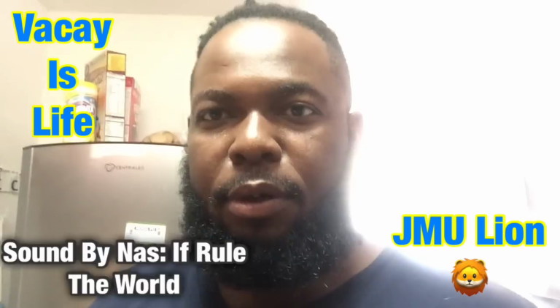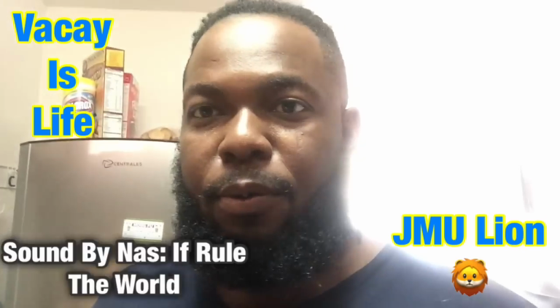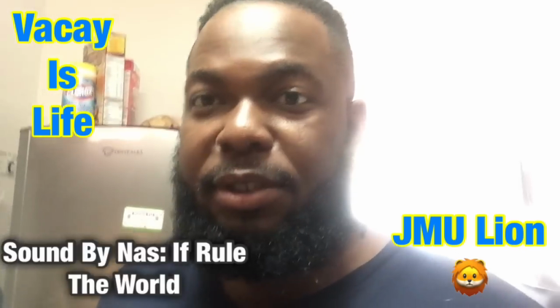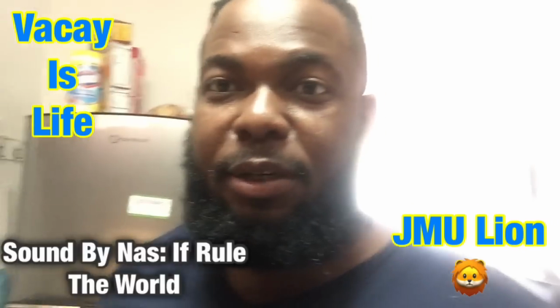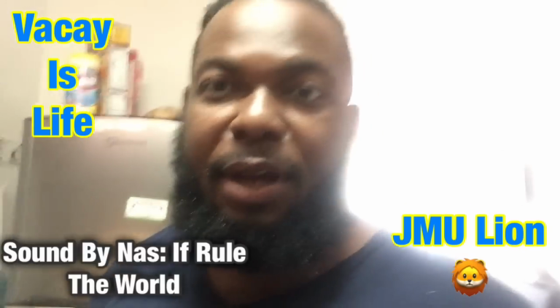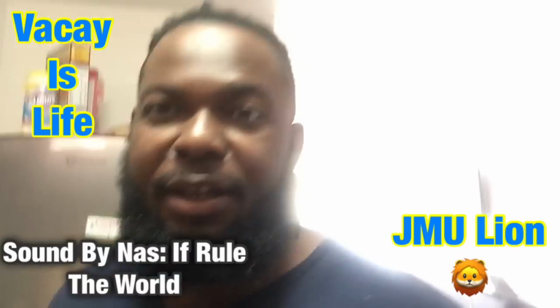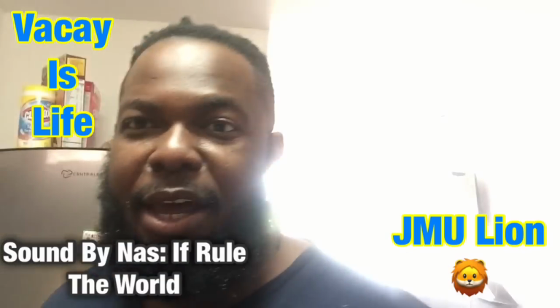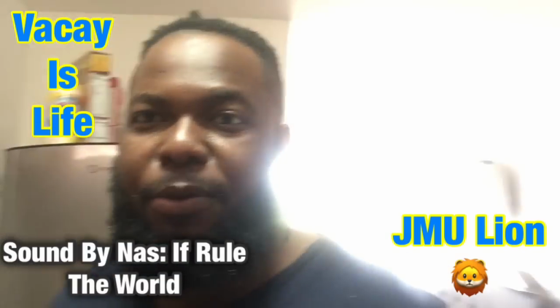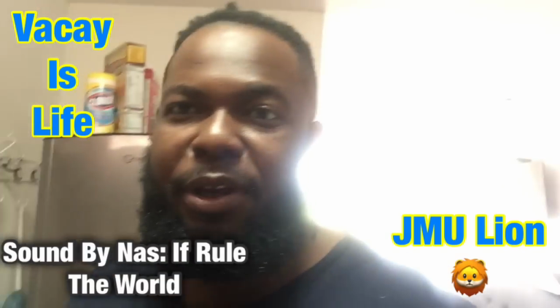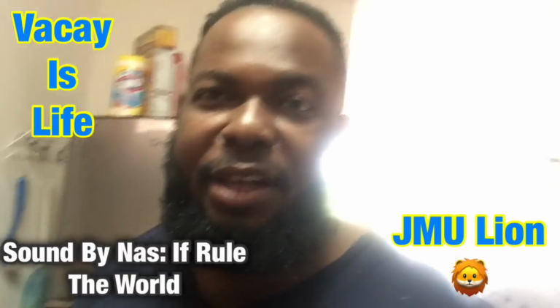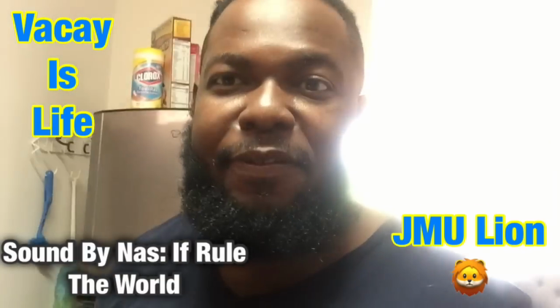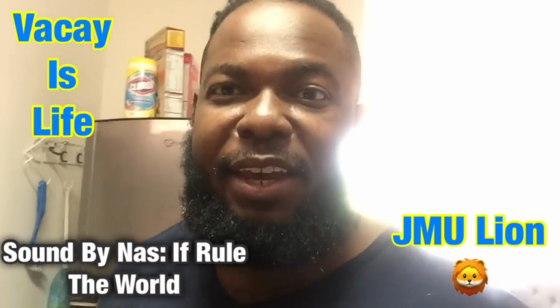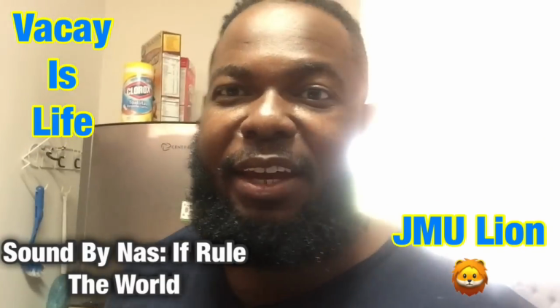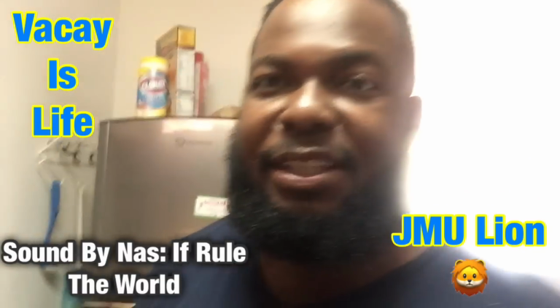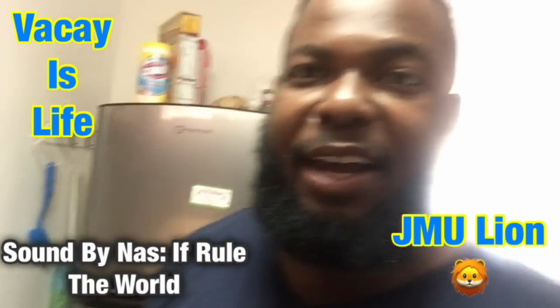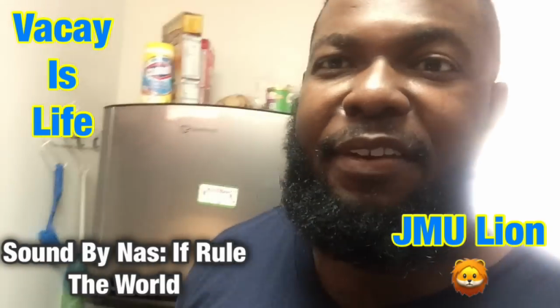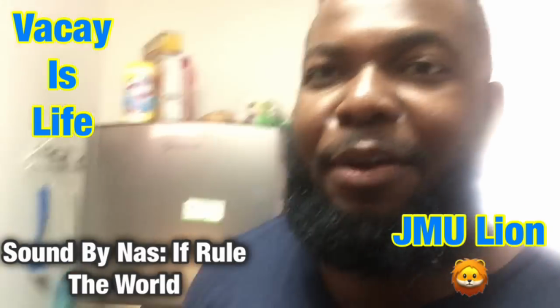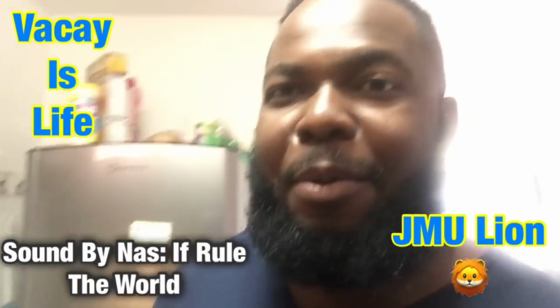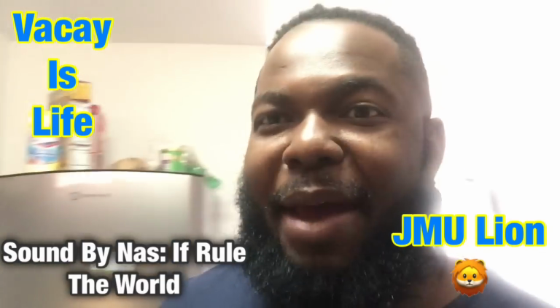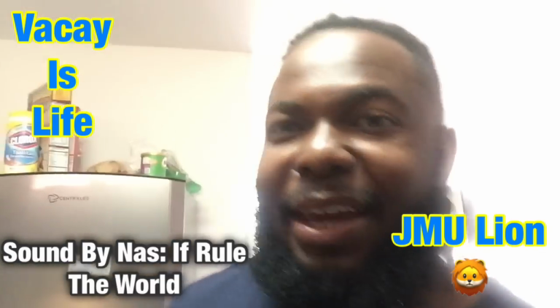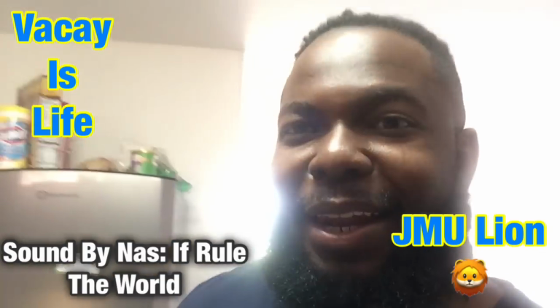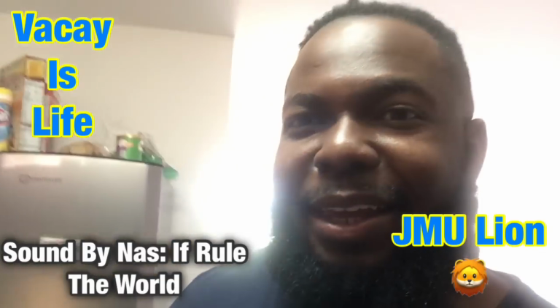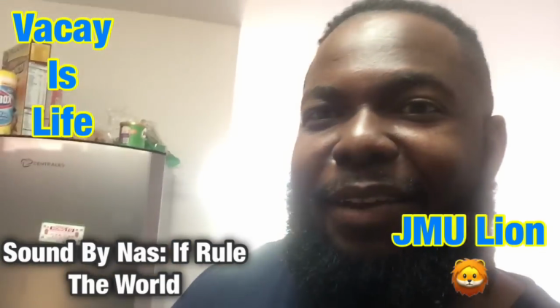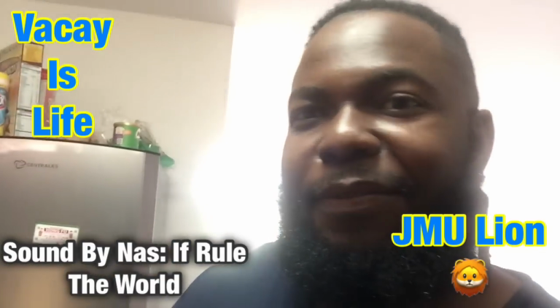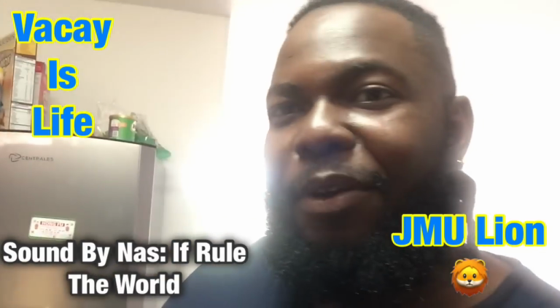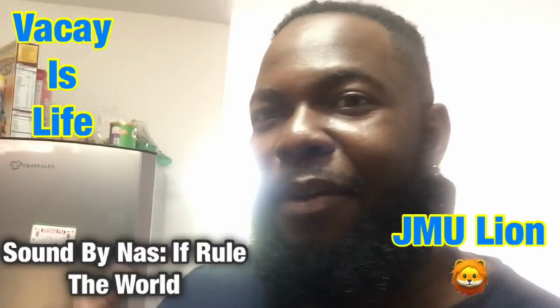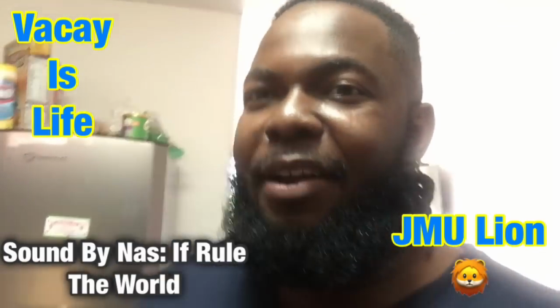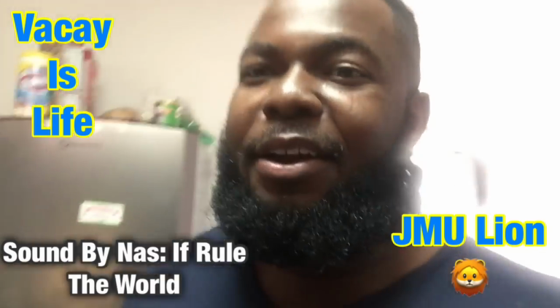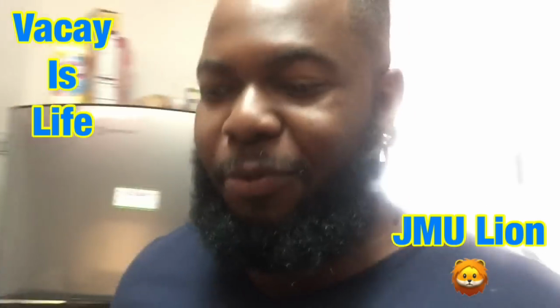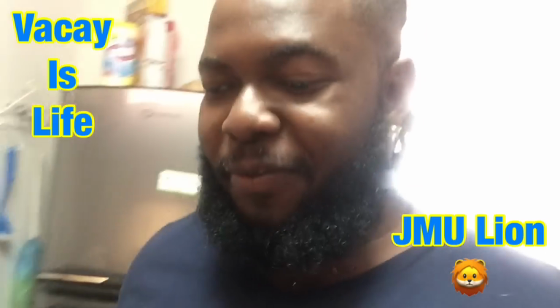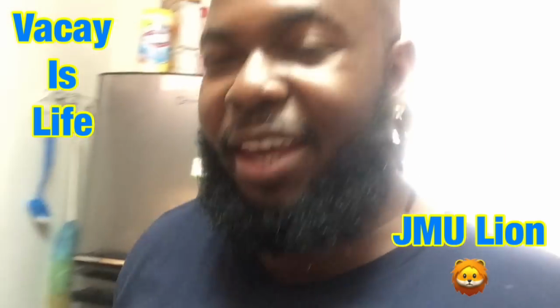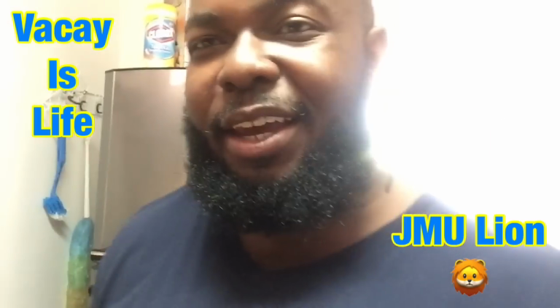What's up guys? Y'all know what it is. We're back at it again for Cooking with VK.